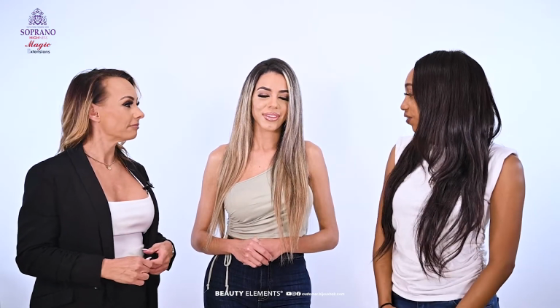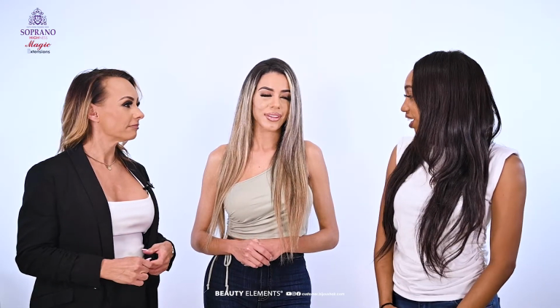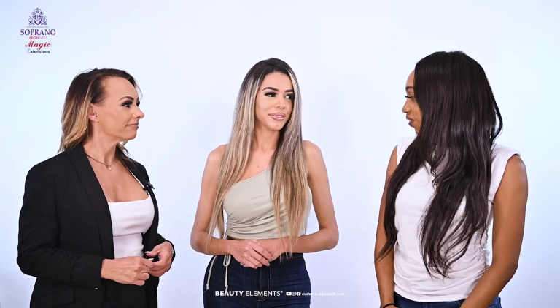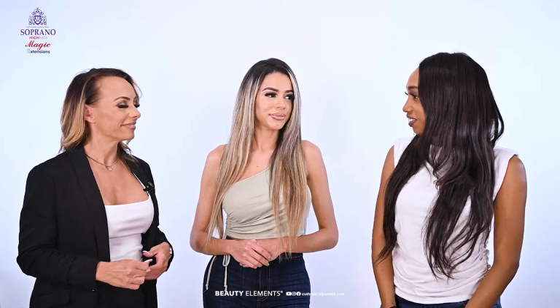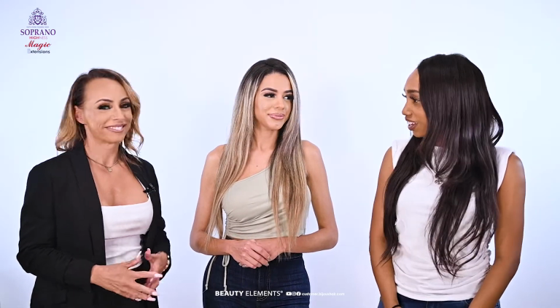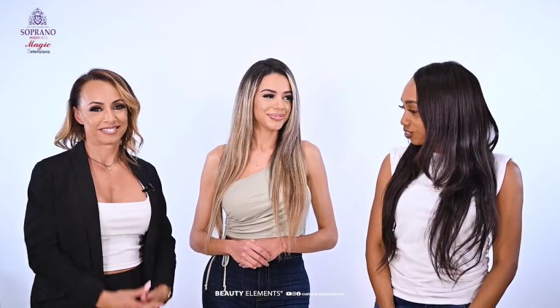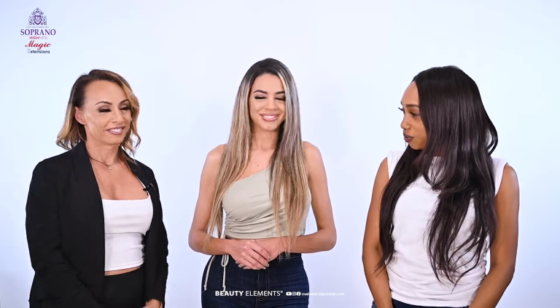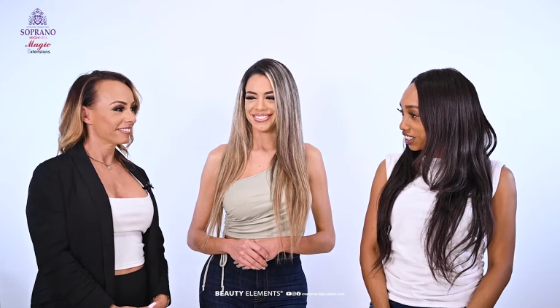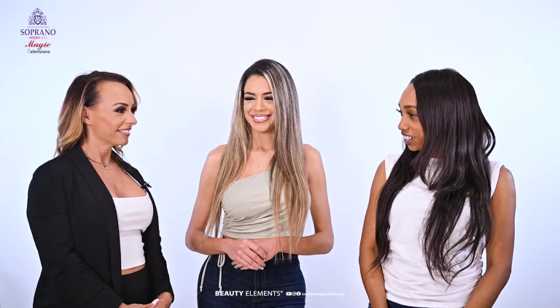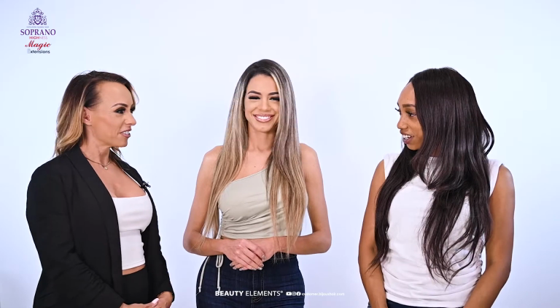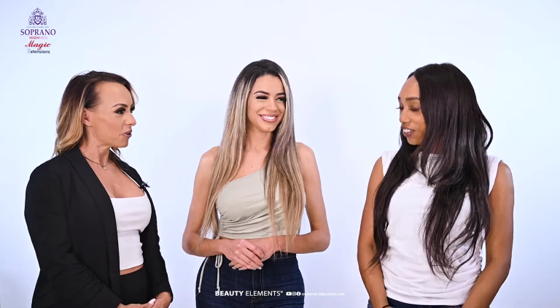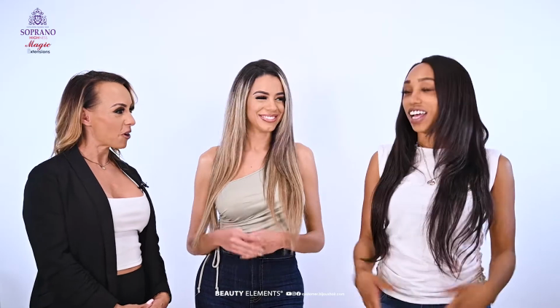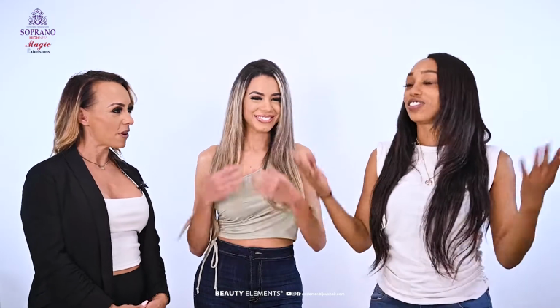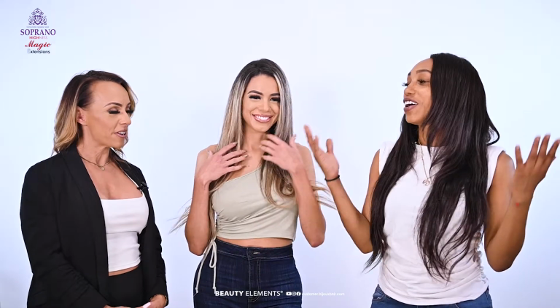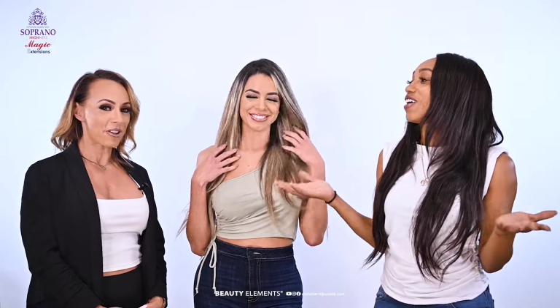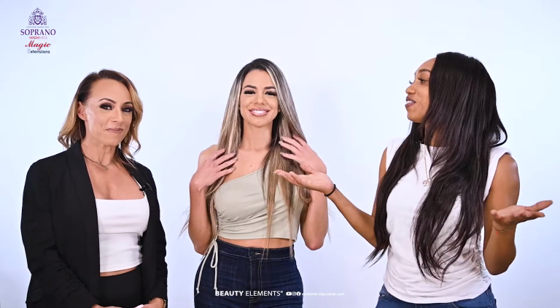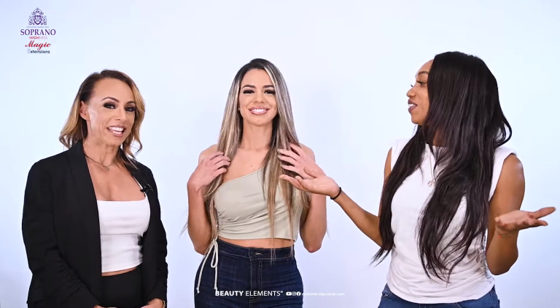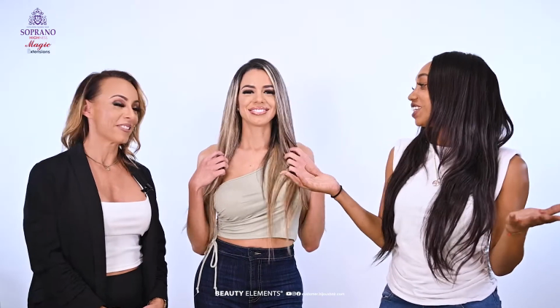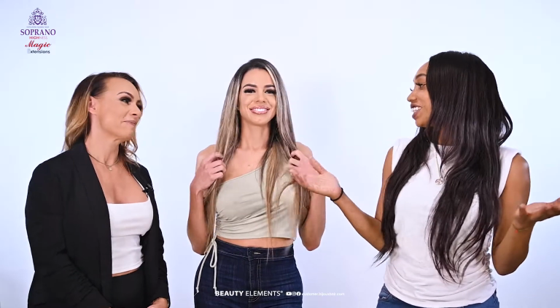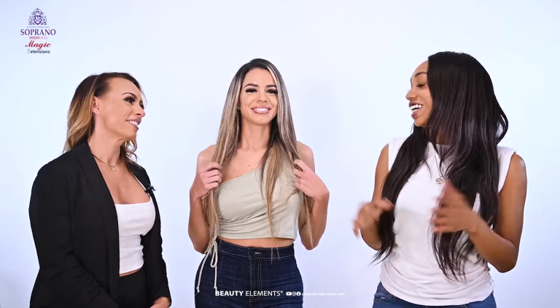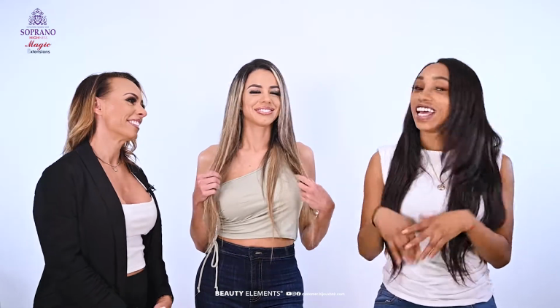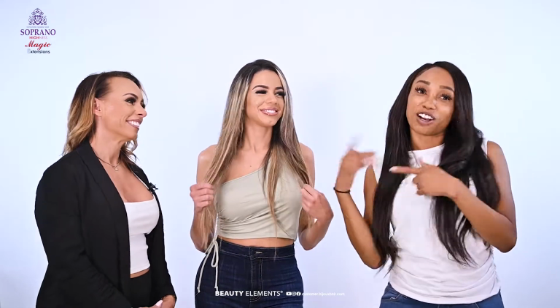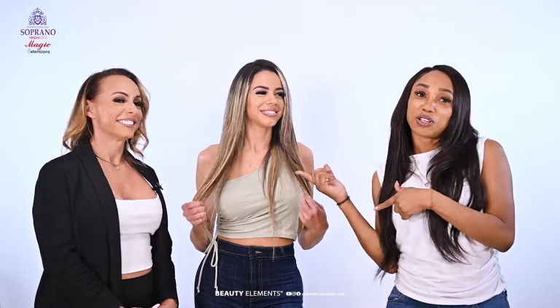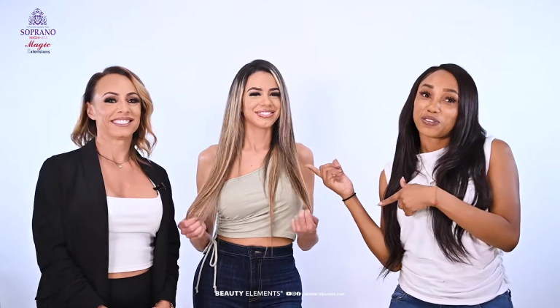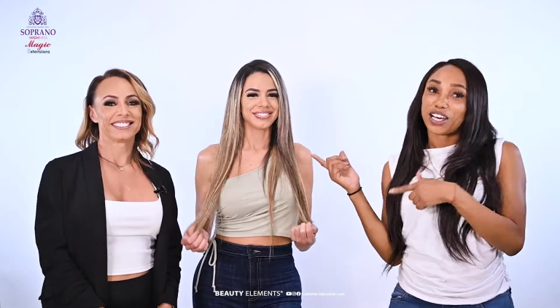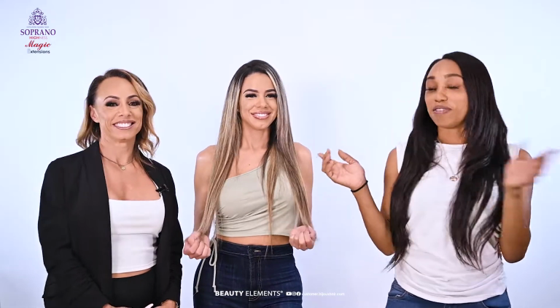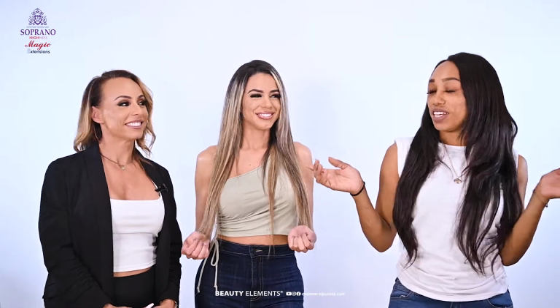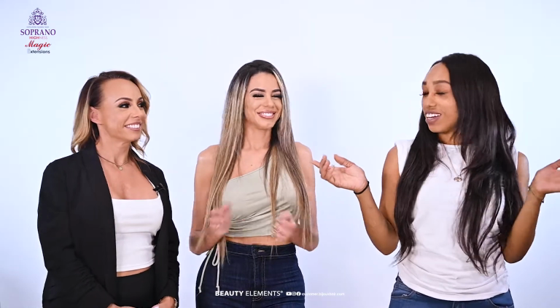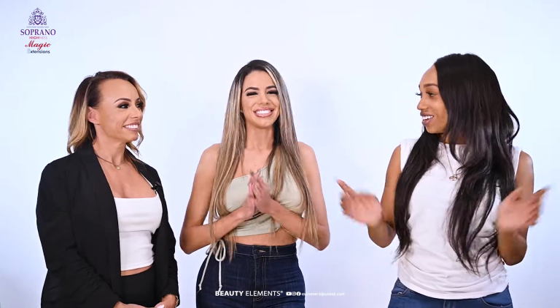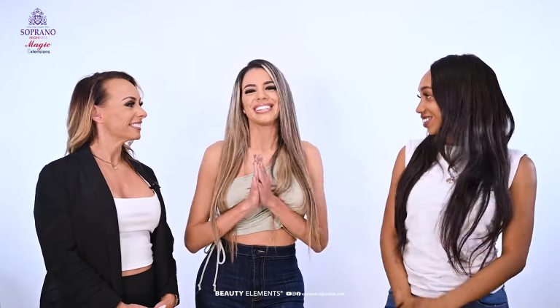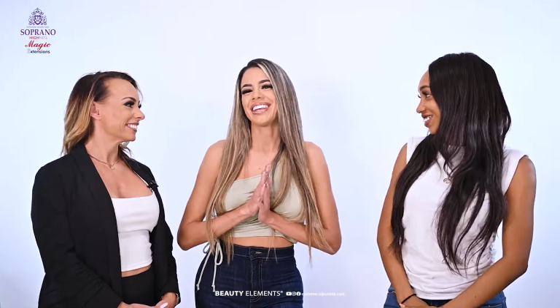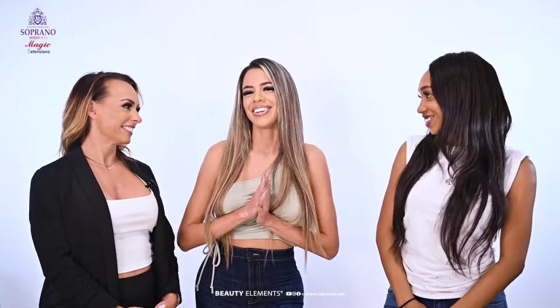Thank you so much, Enid, for answering all of our questions. You're welcome, thank you so much. And thank you to our beautiful model, Mila.